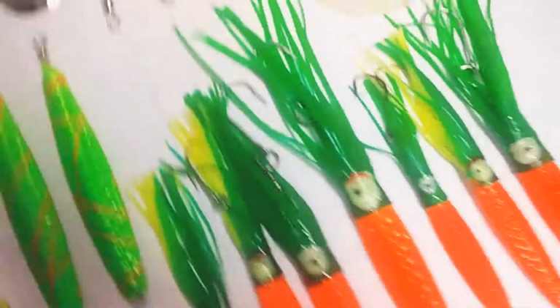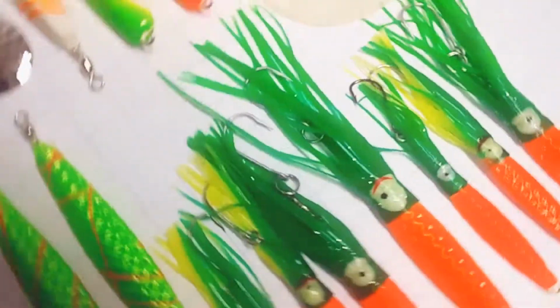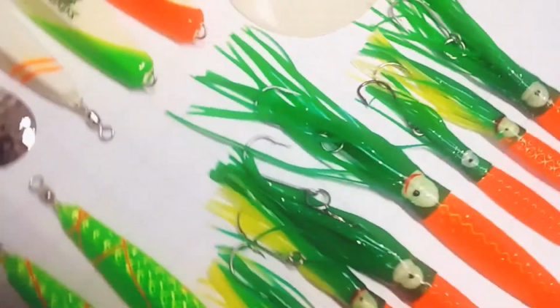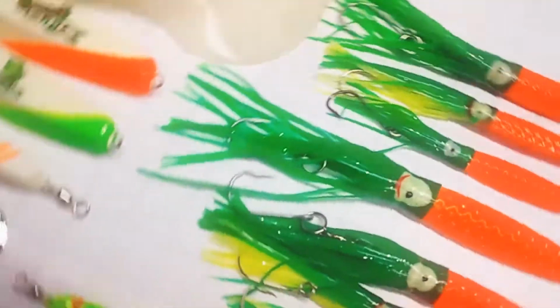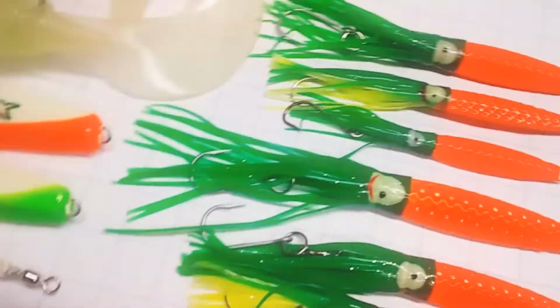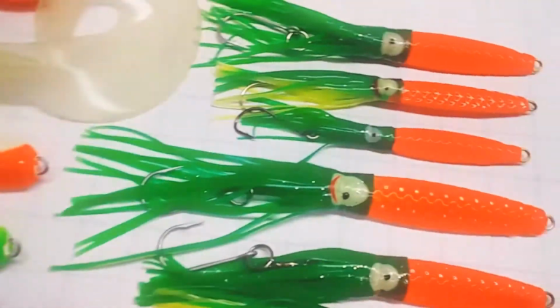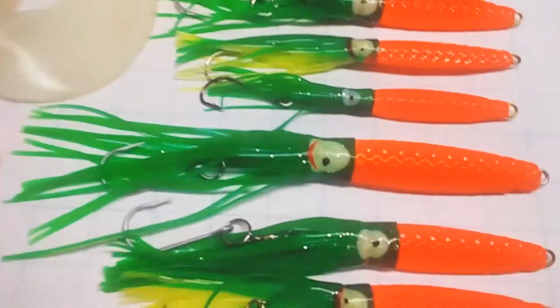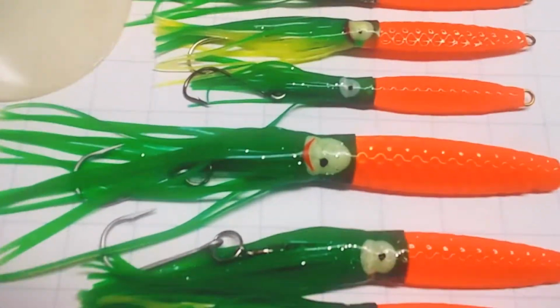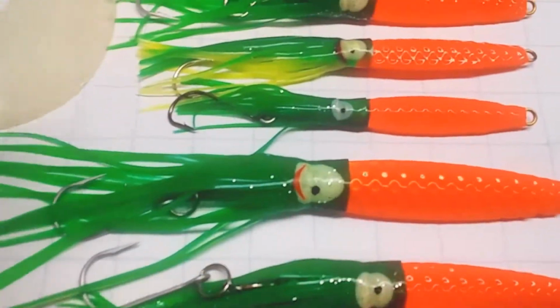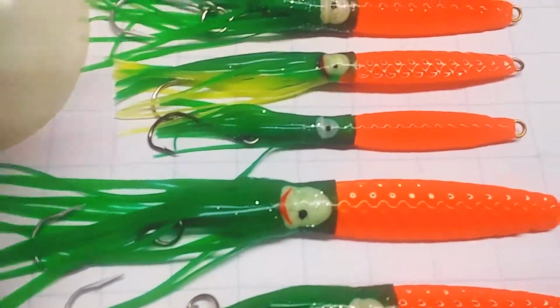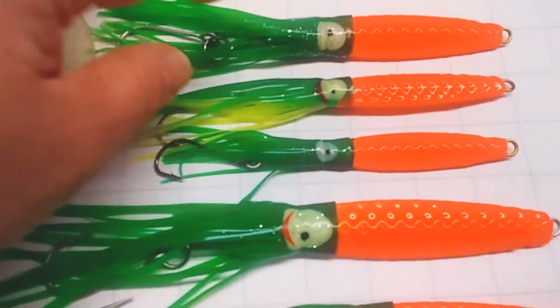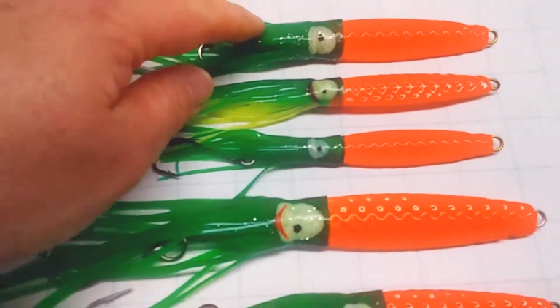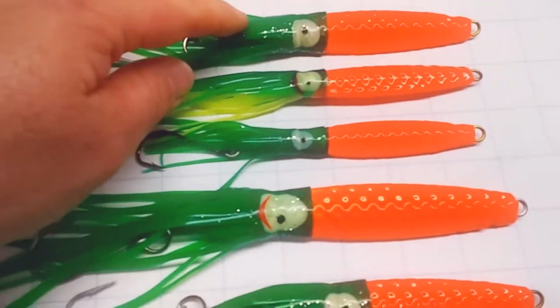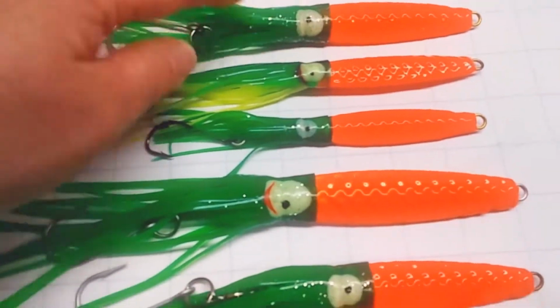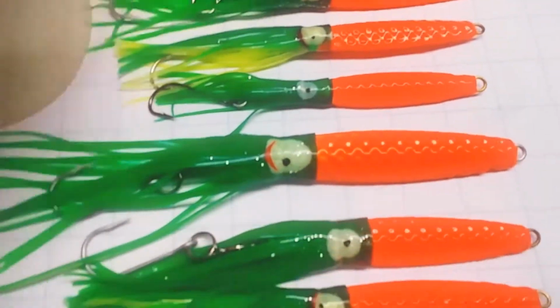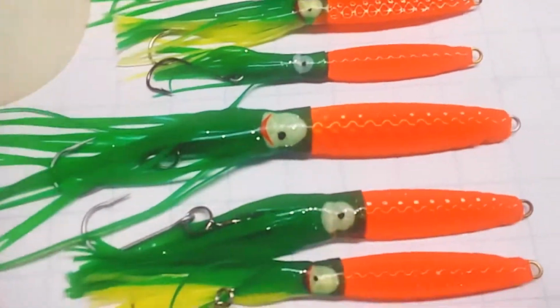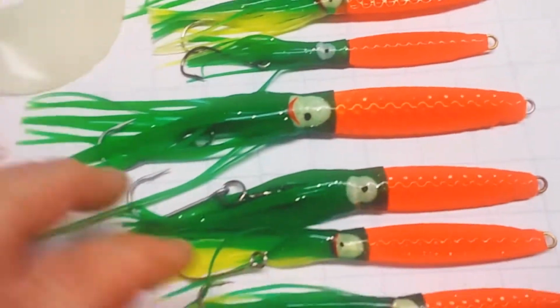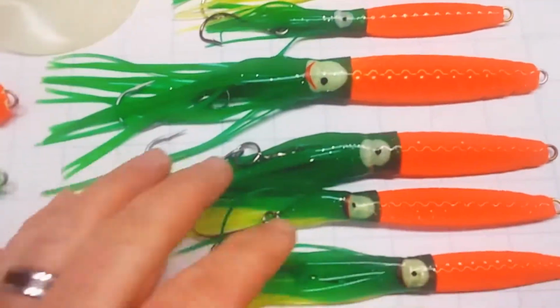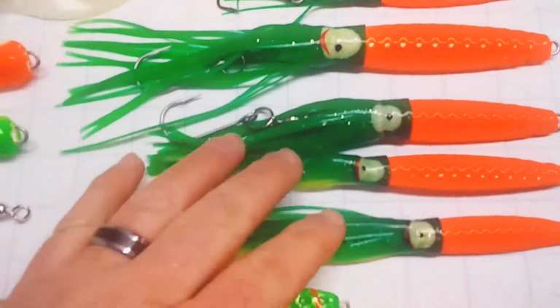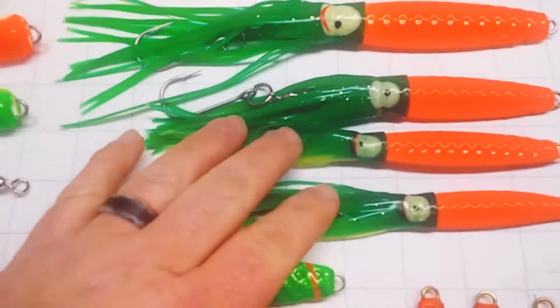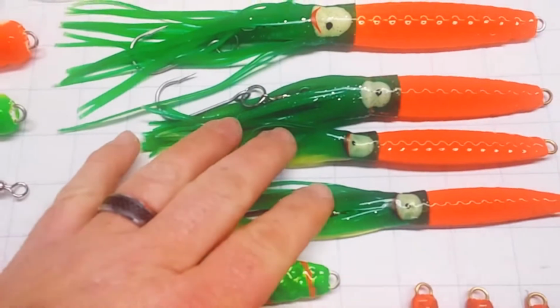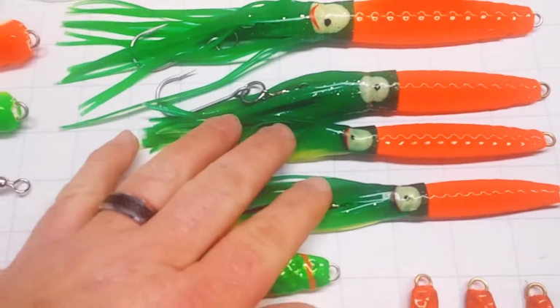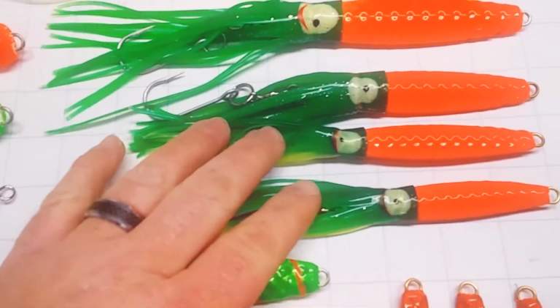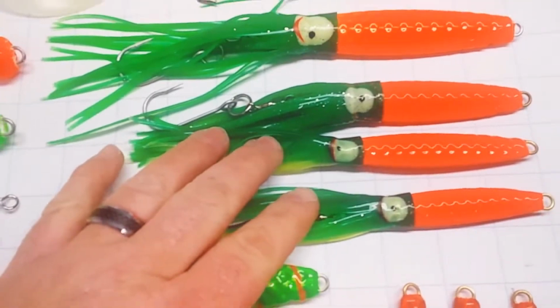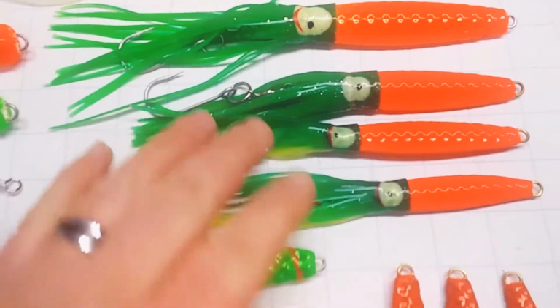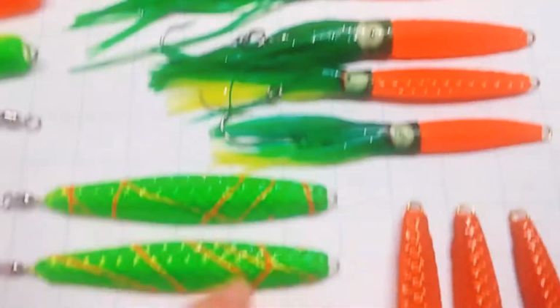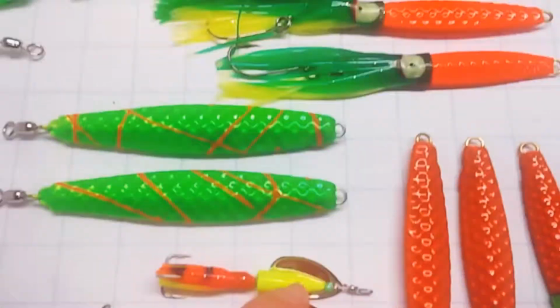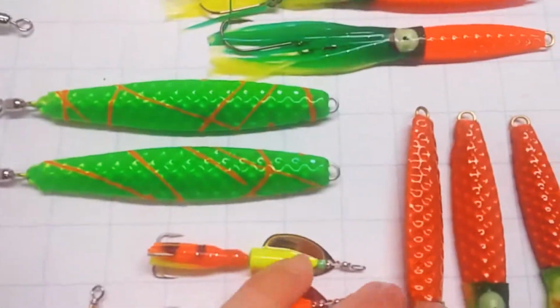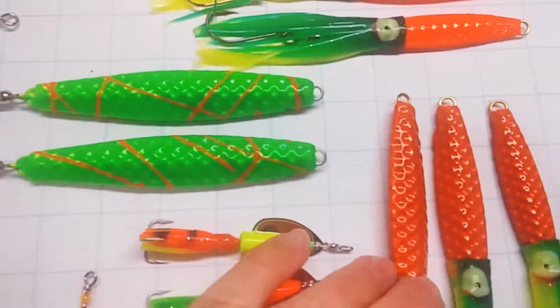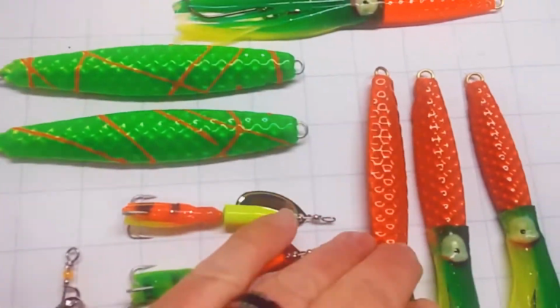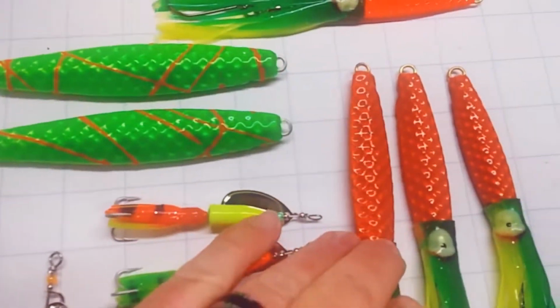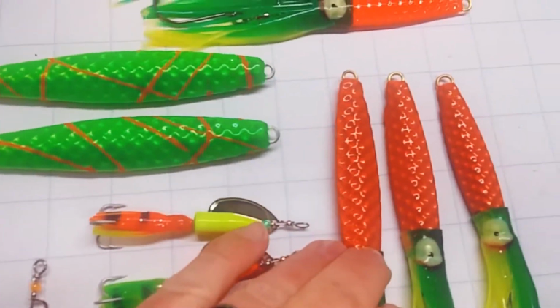I've got jigs I've made with standard paint, with pearl paint, with clear paint.